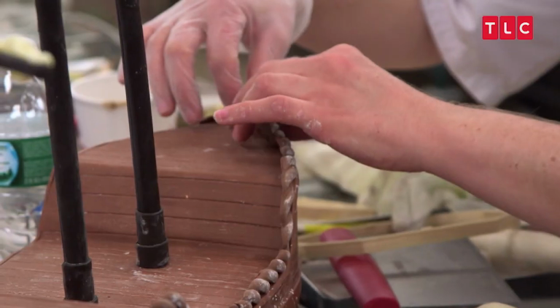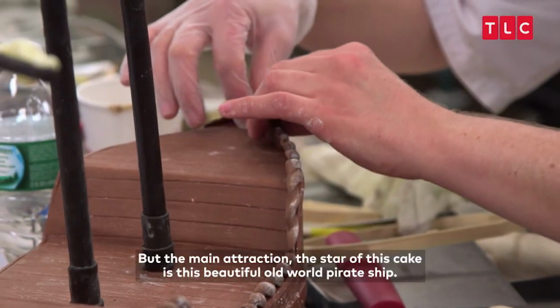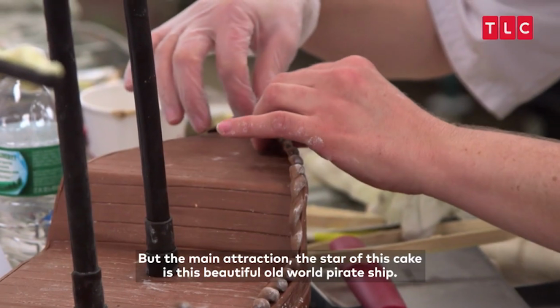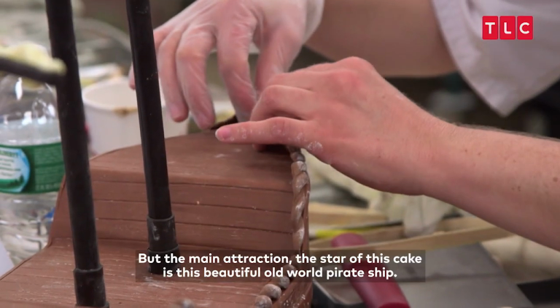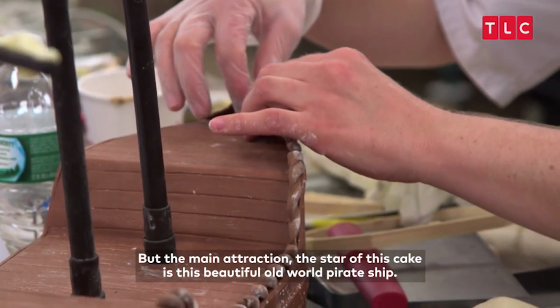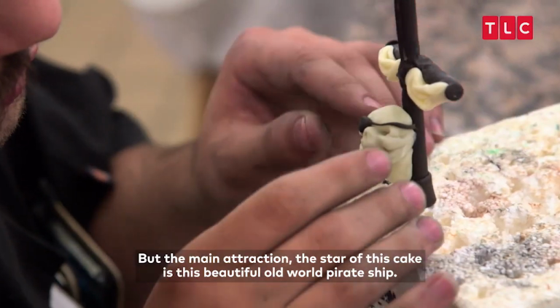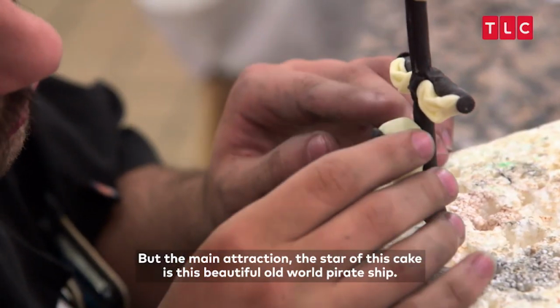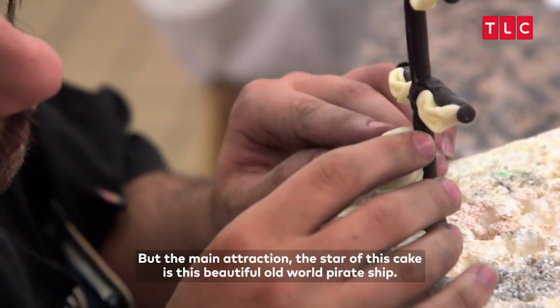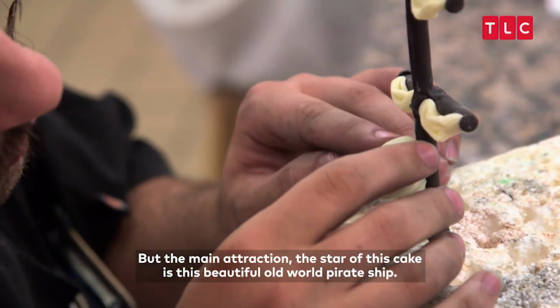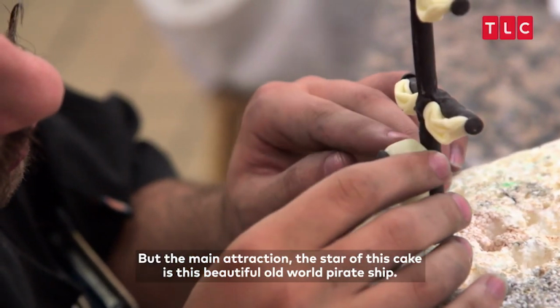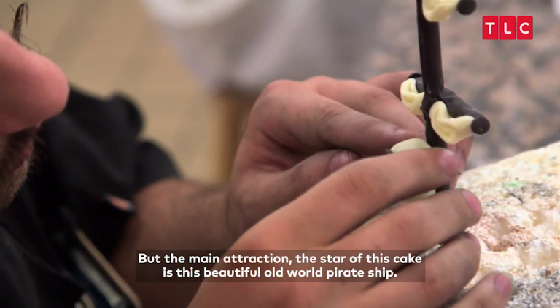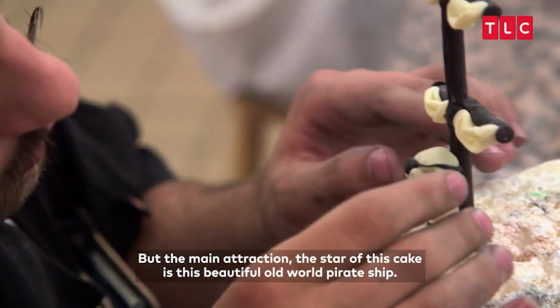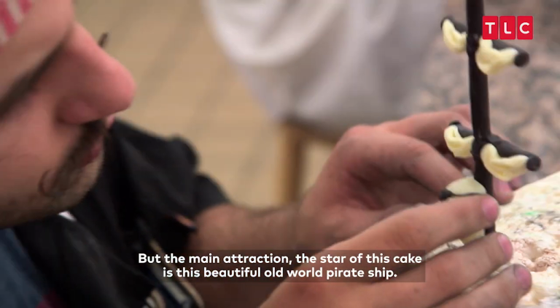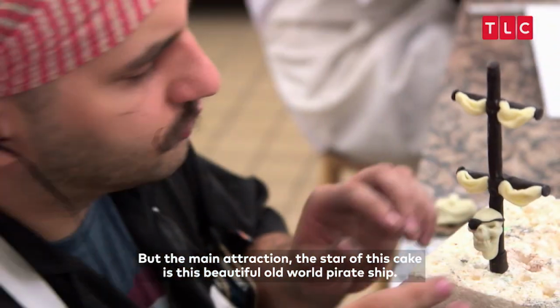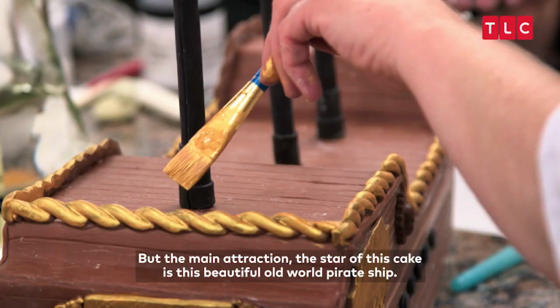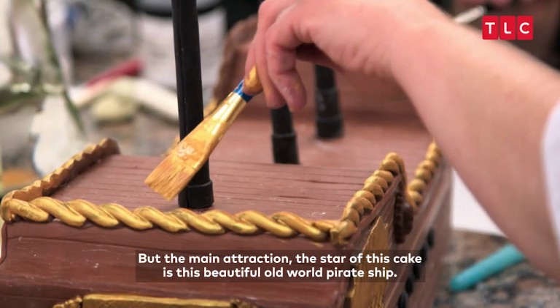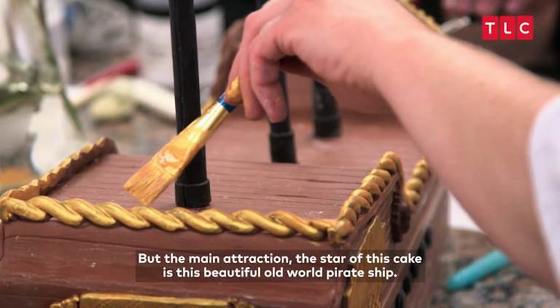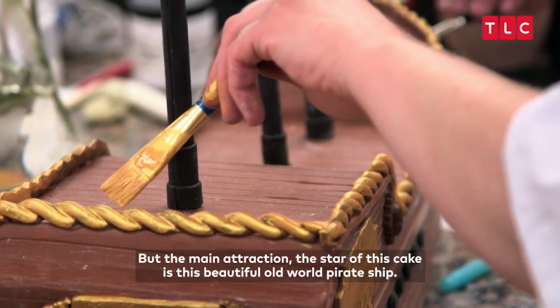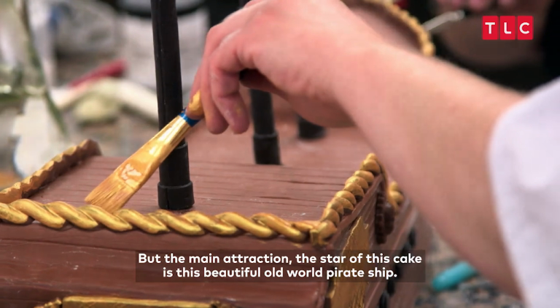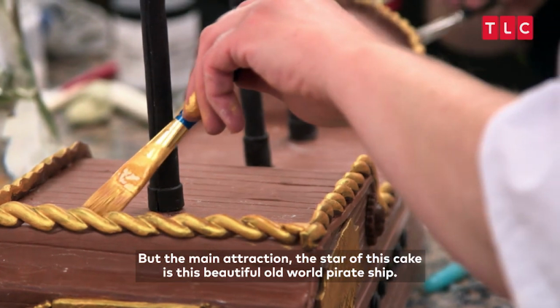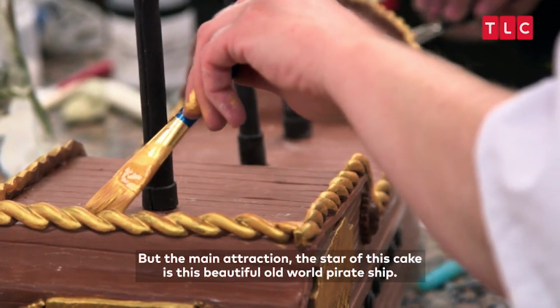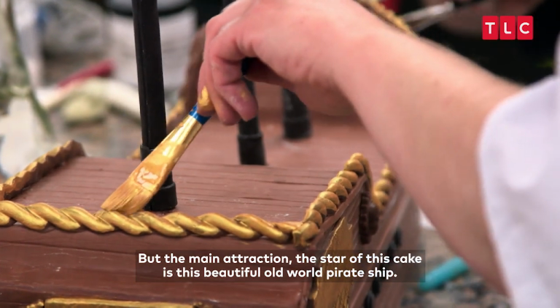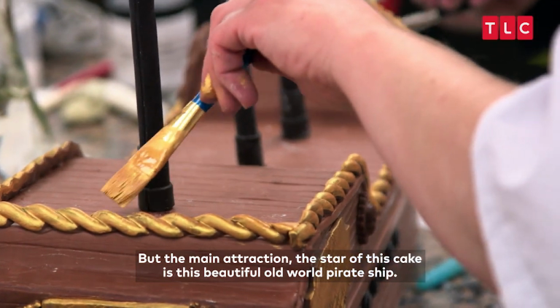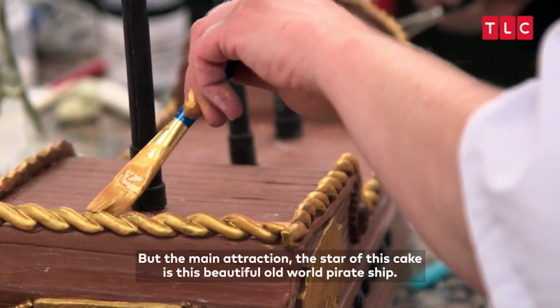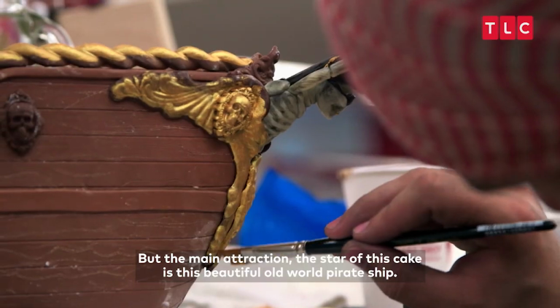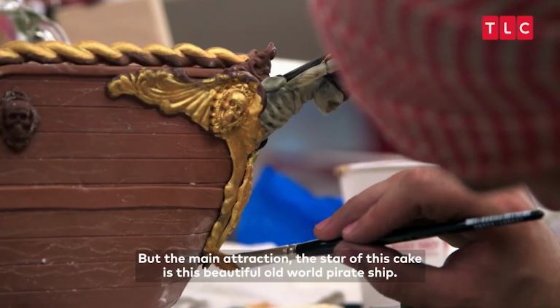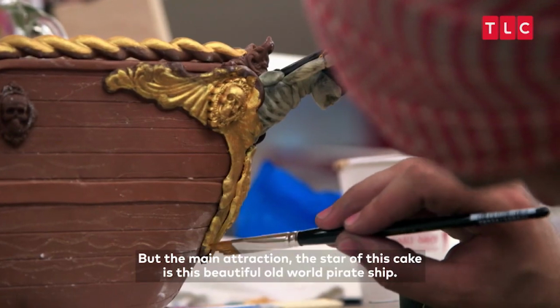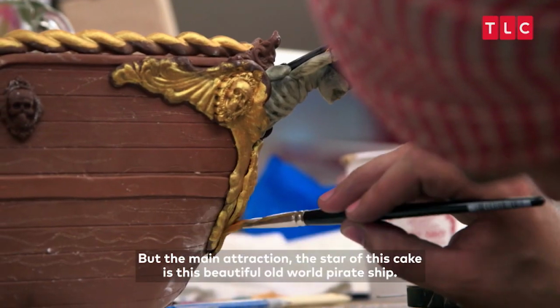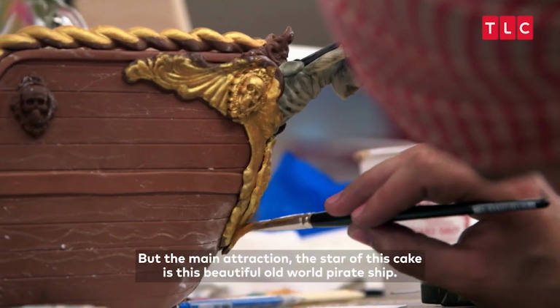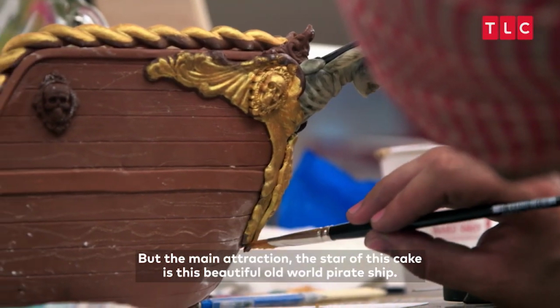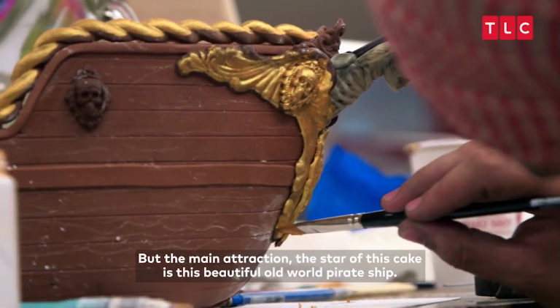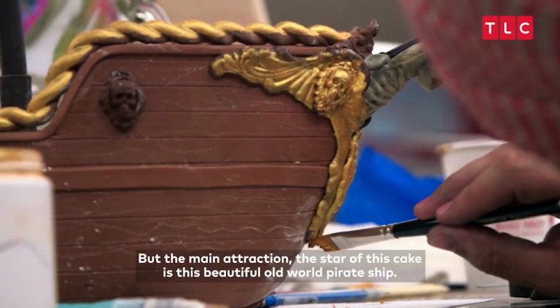But the main attraction, the star of this cake, is this beautiful all-world pirate ship.